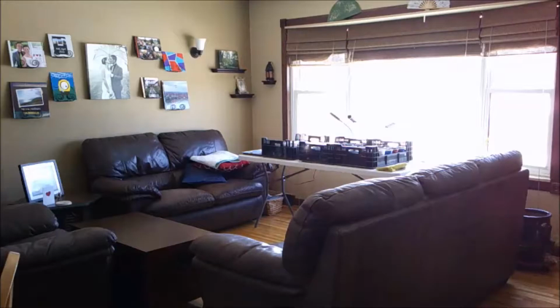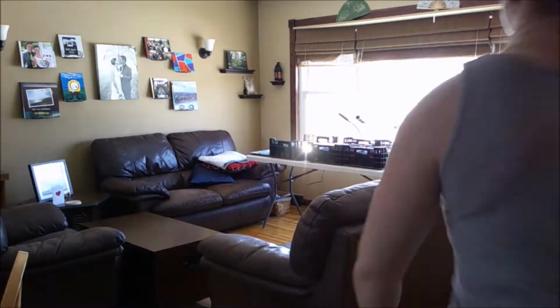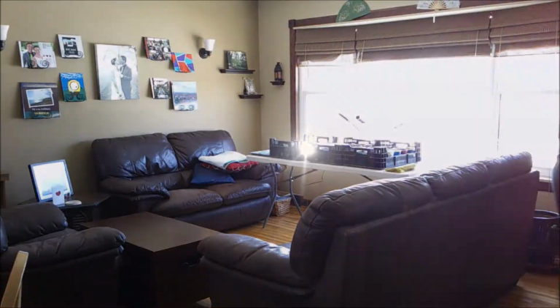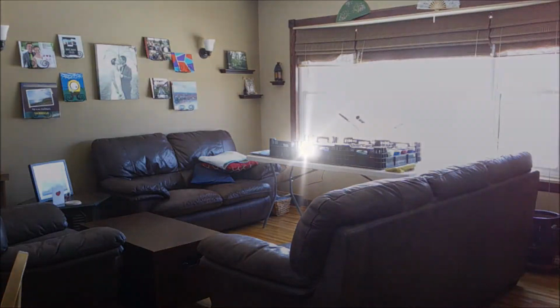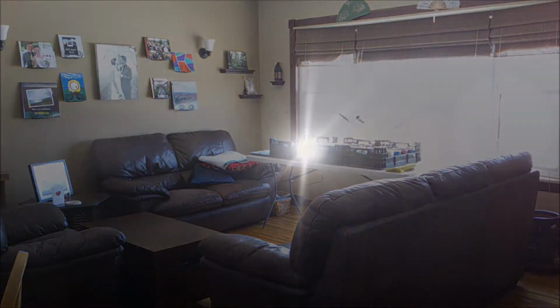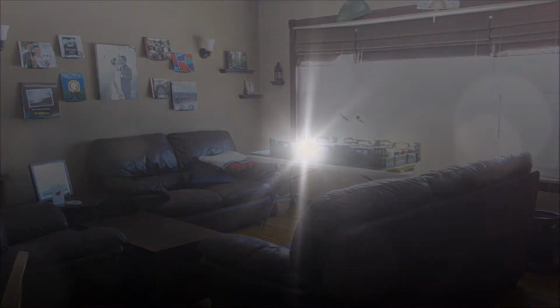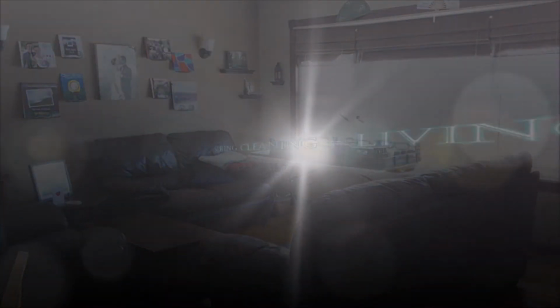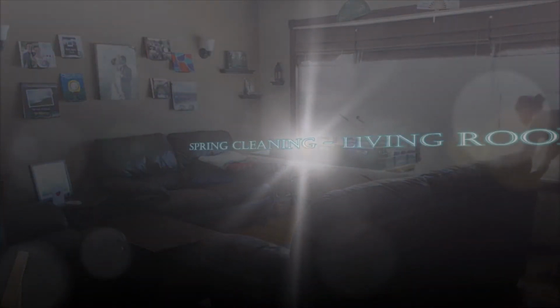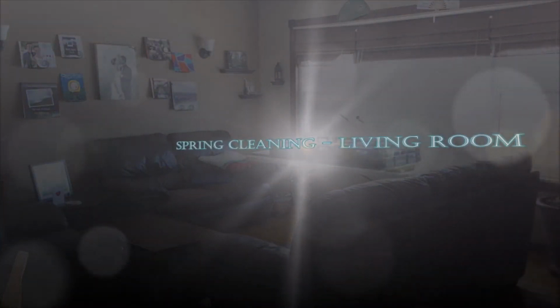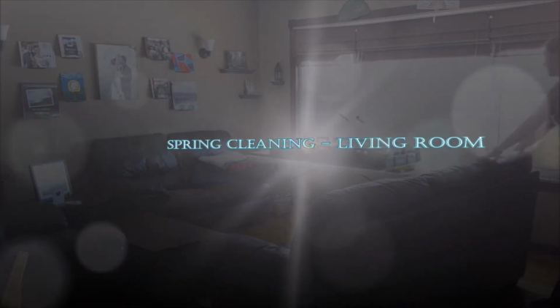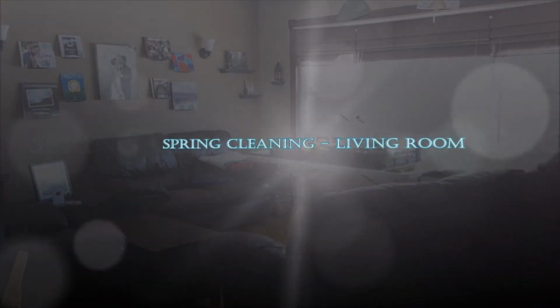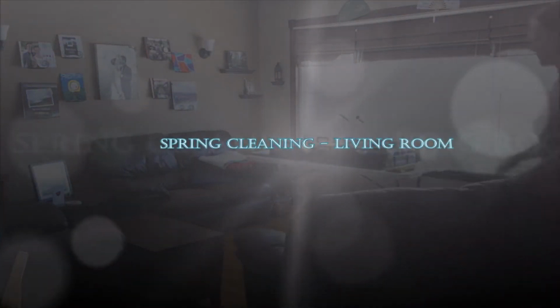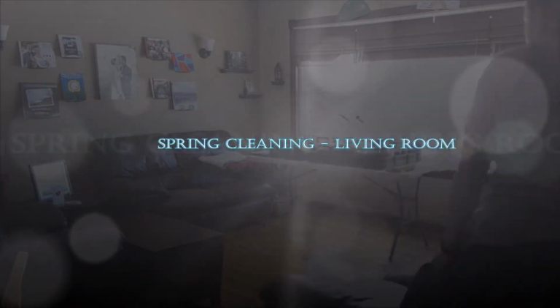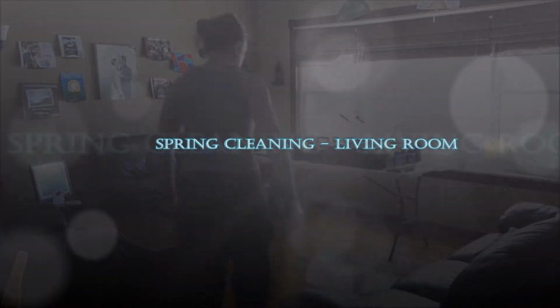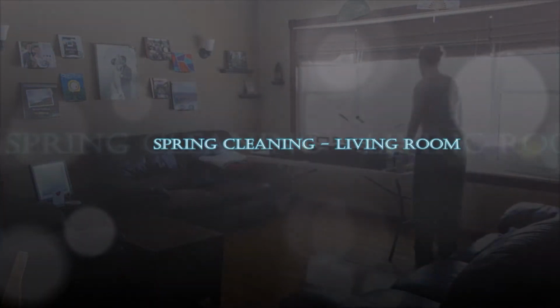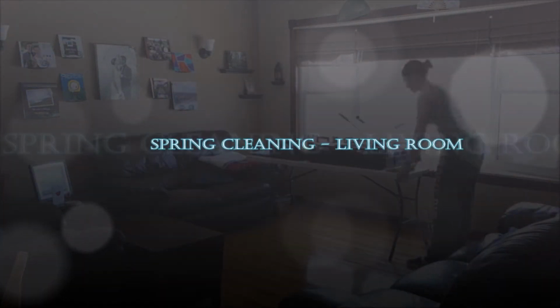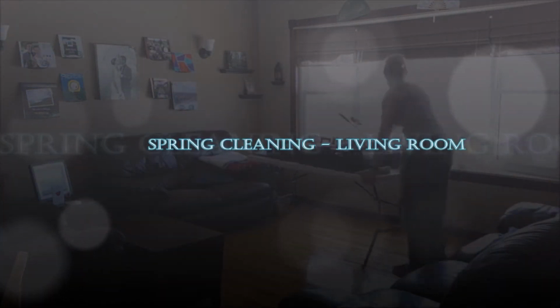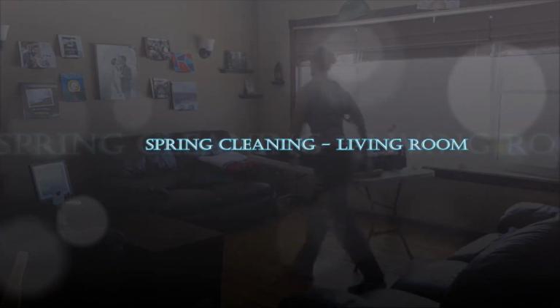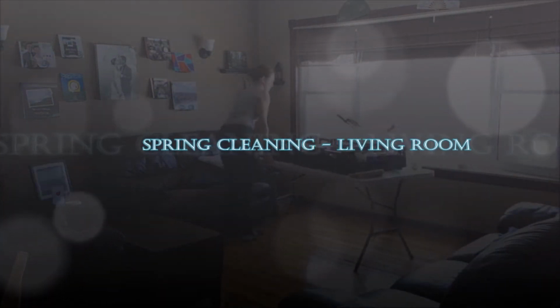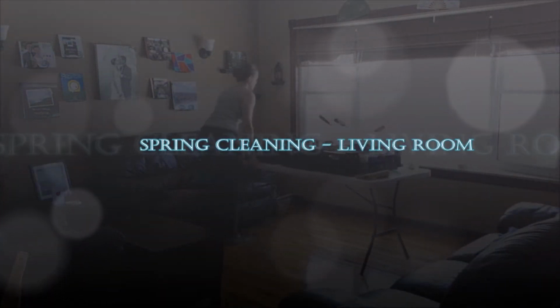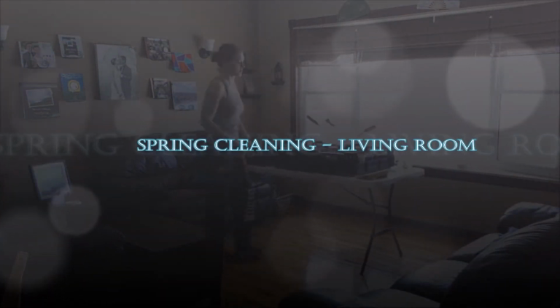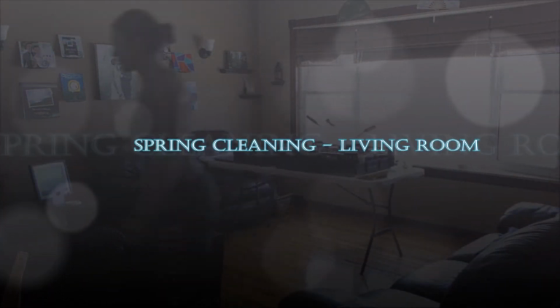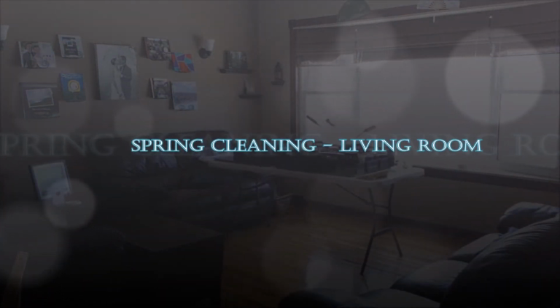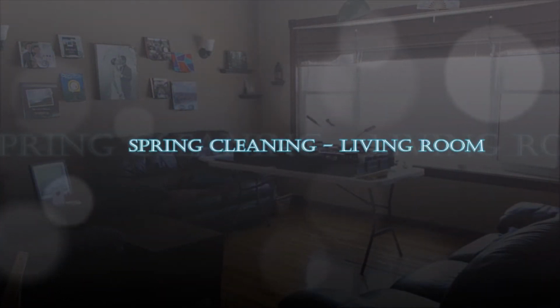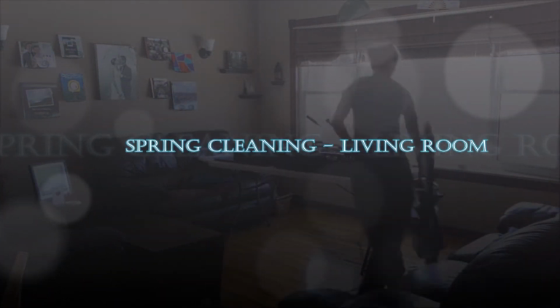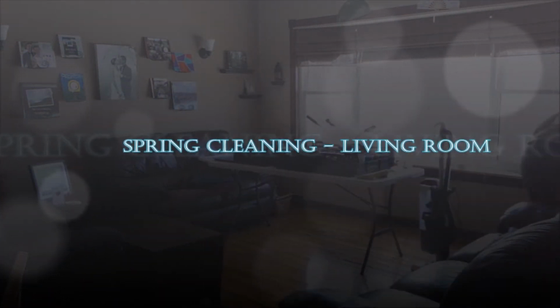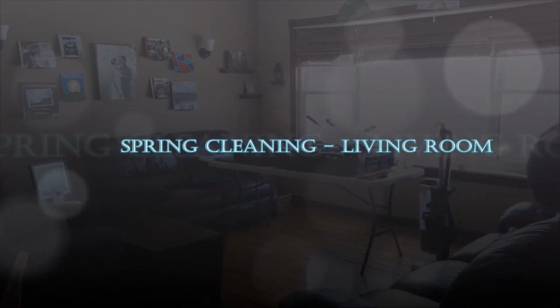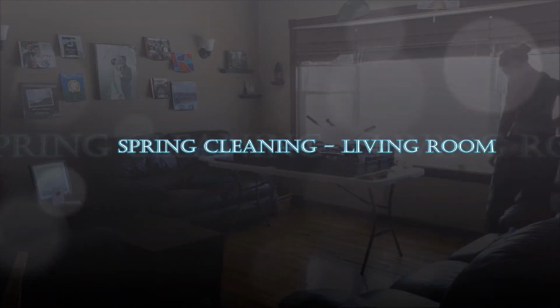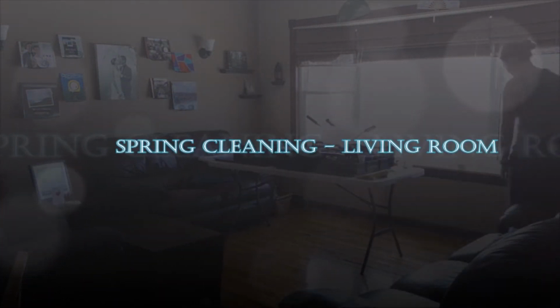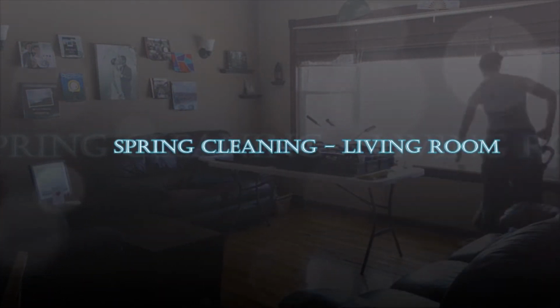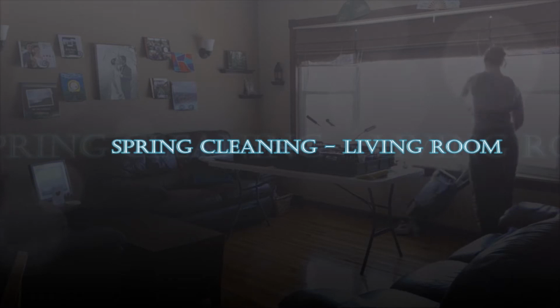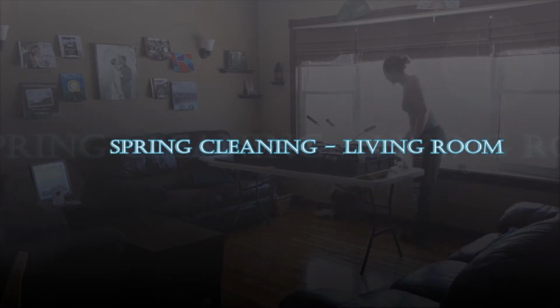Welcome back everyone. Today we are continuing our spring cleaning series by heading into the living room.